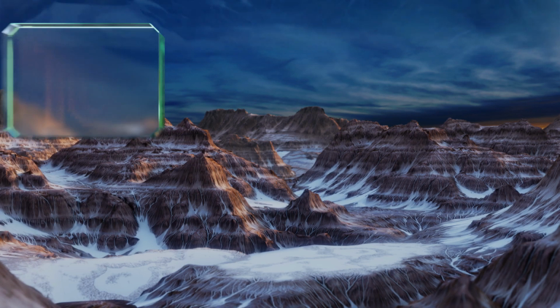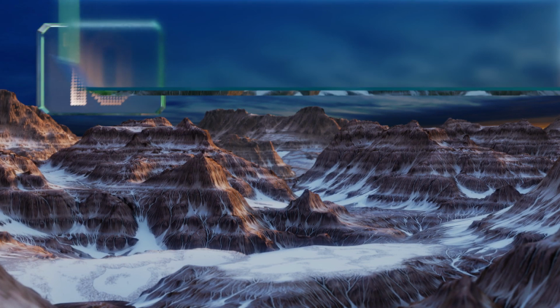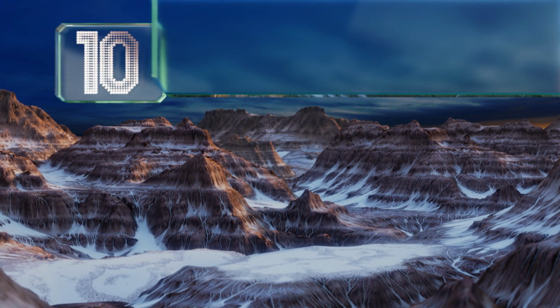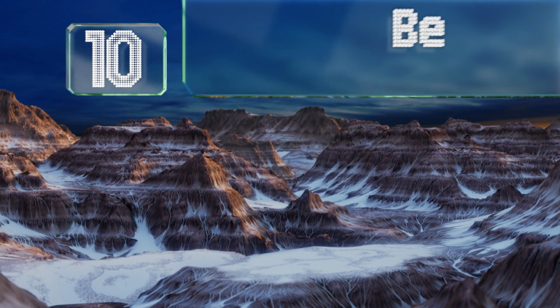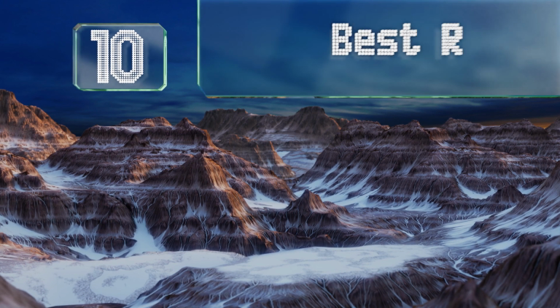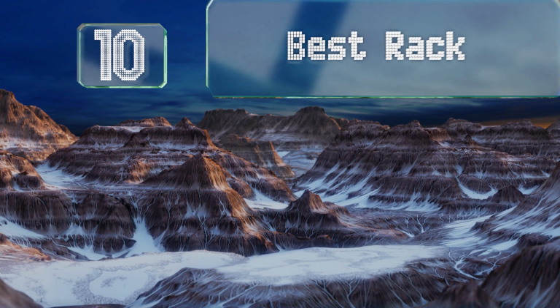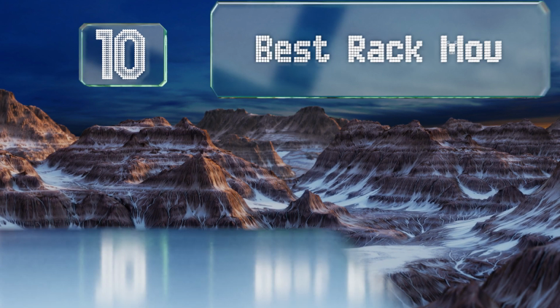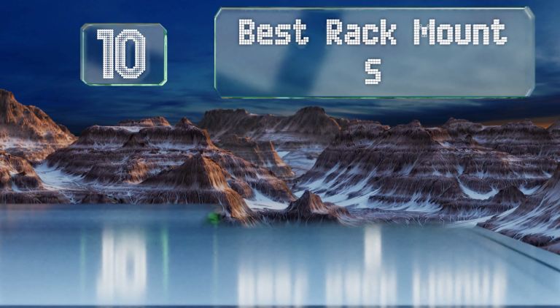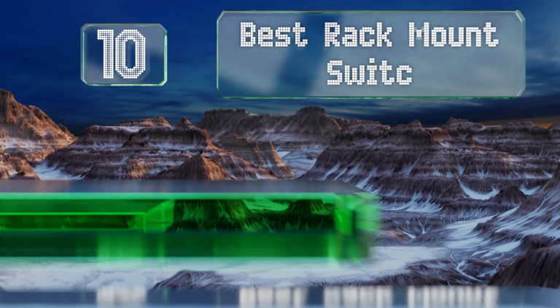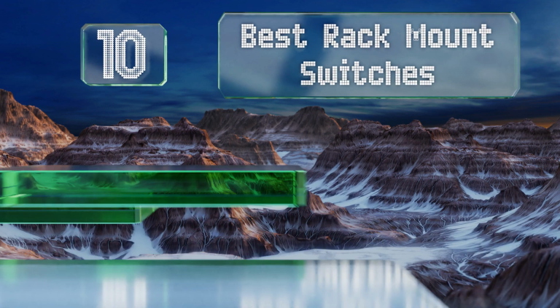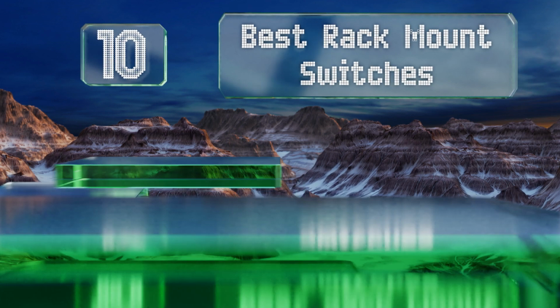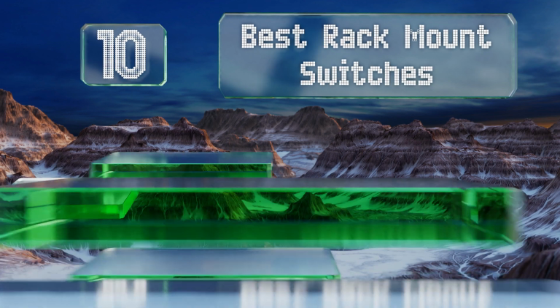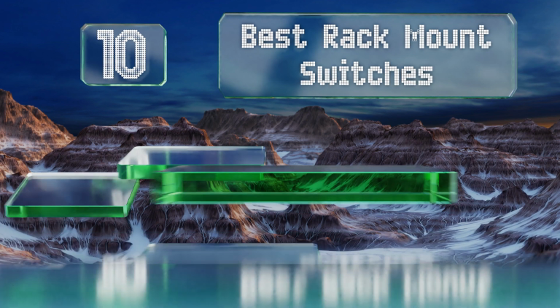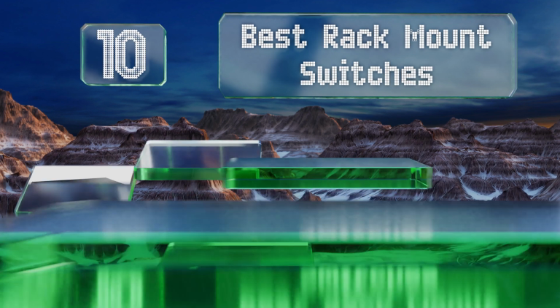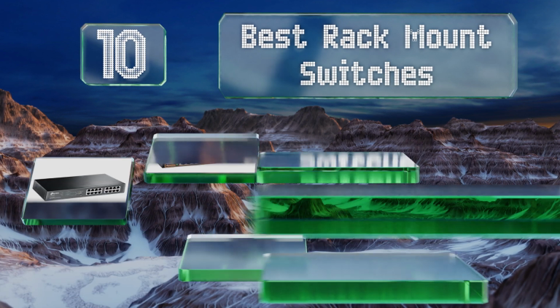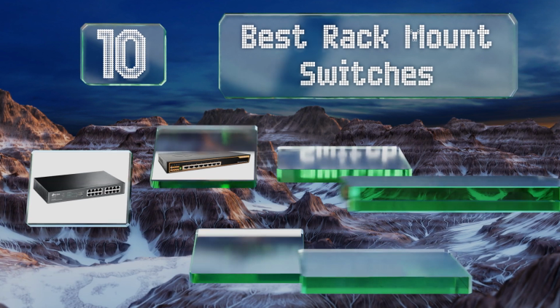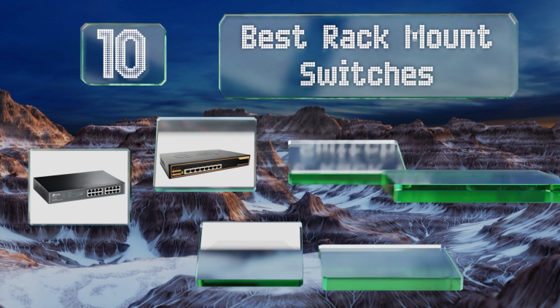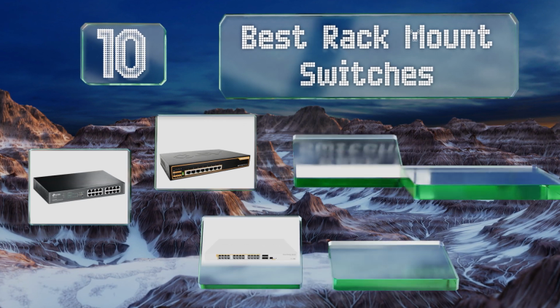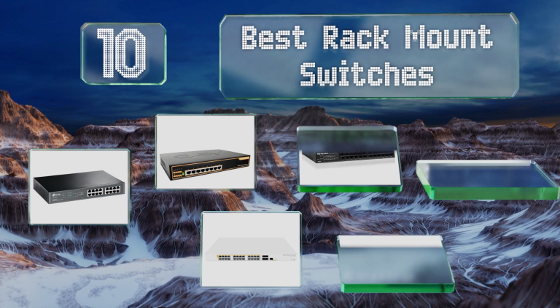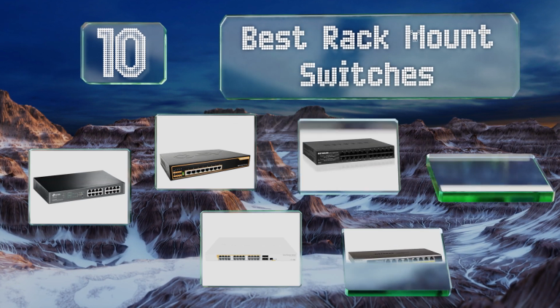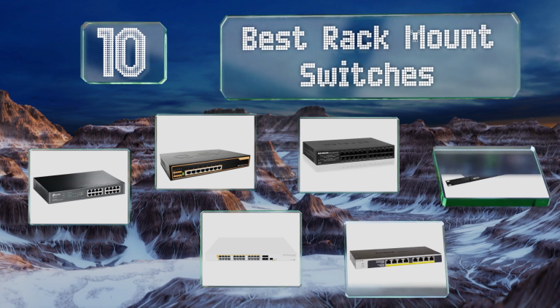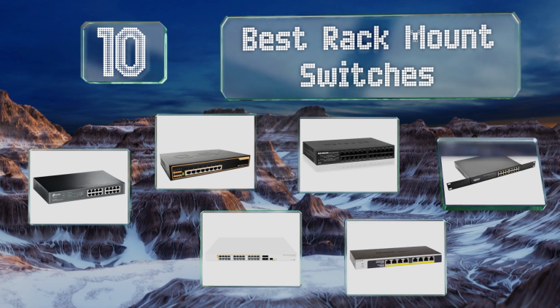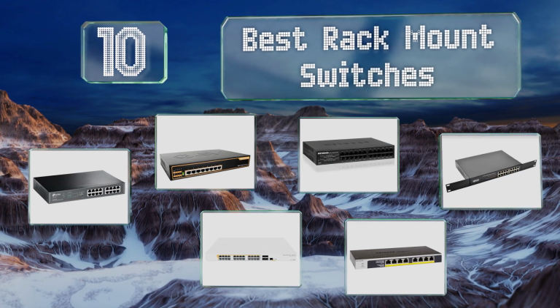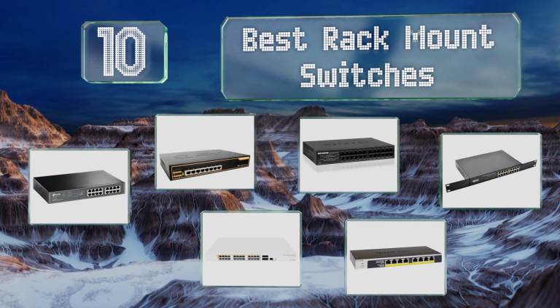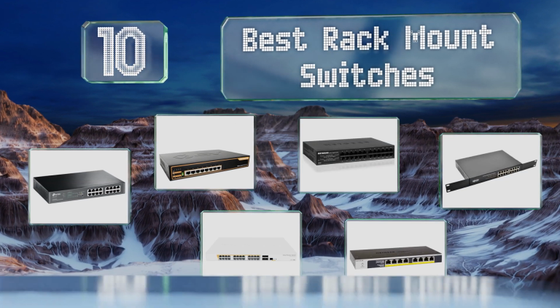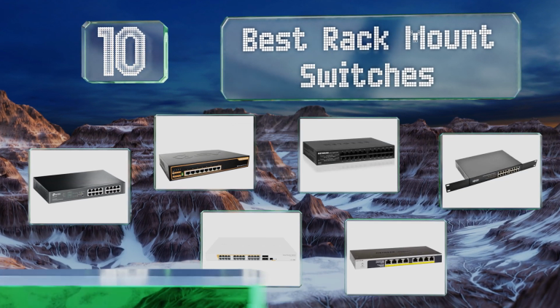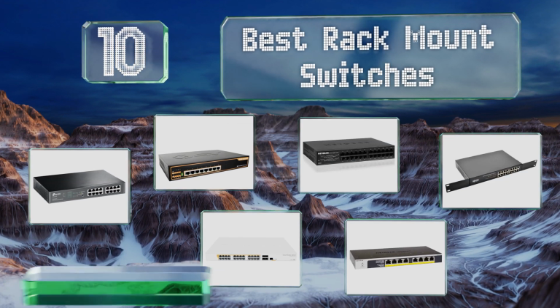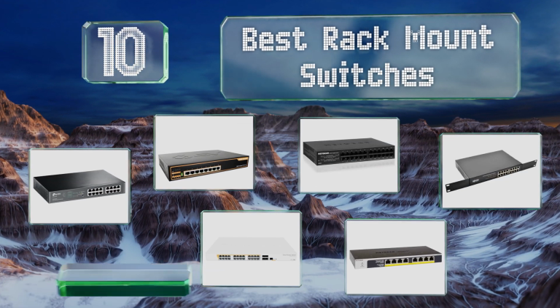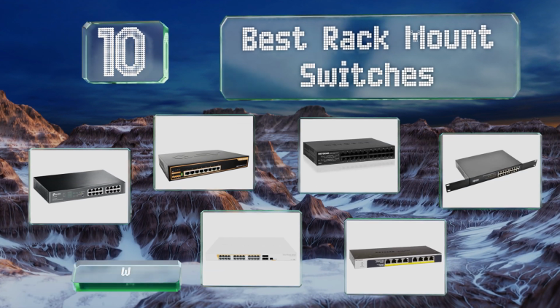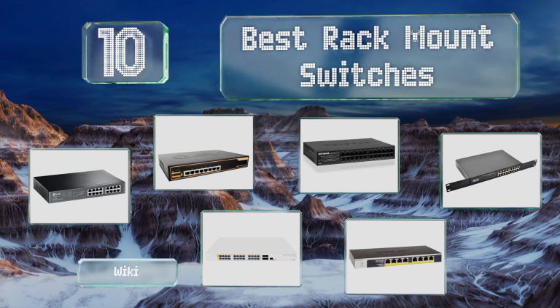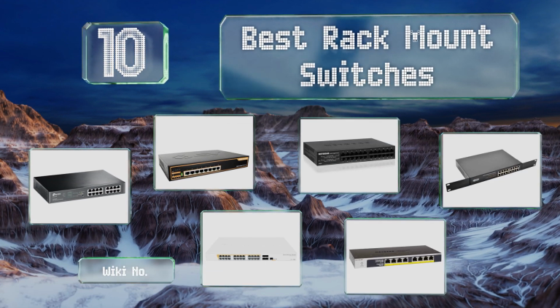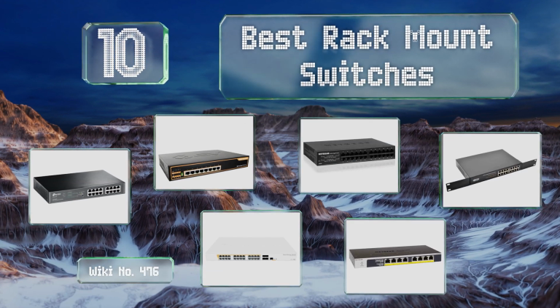EasyVid presents the 10 best rack mount switches. Let's get started with the list.